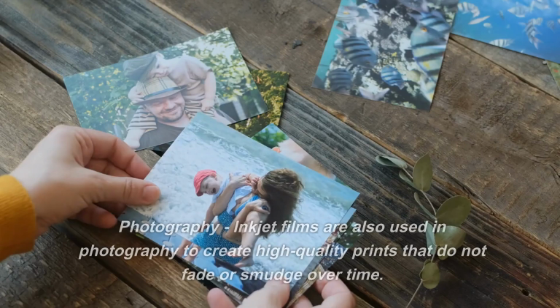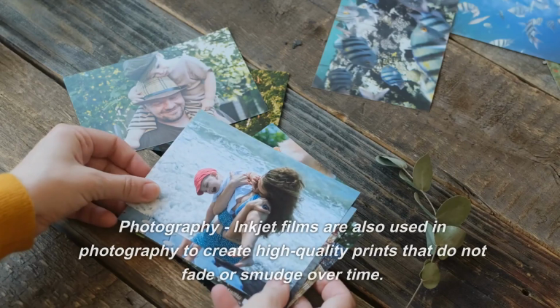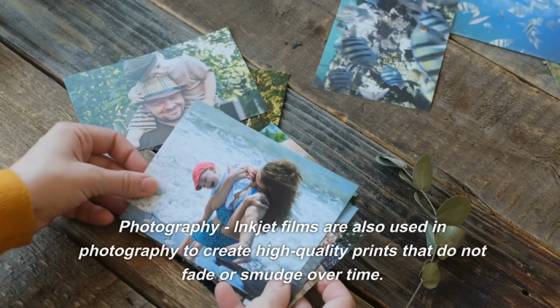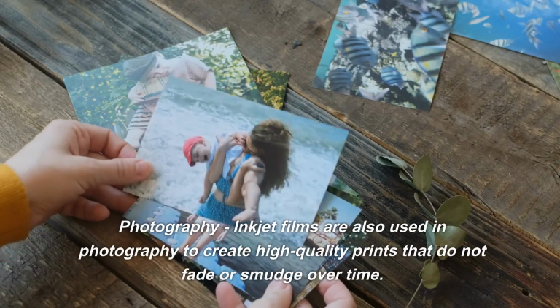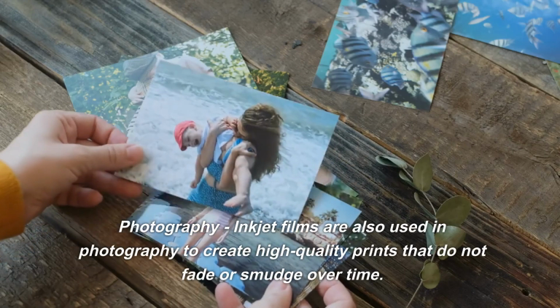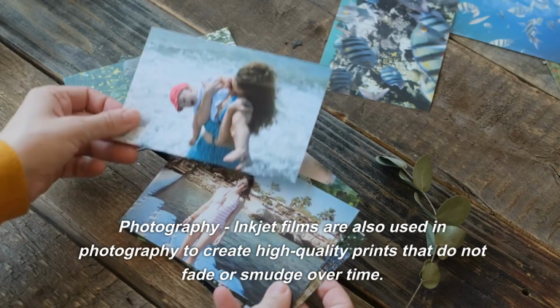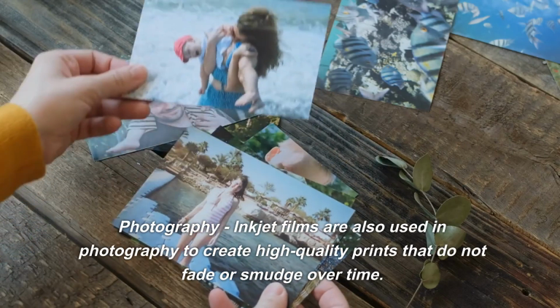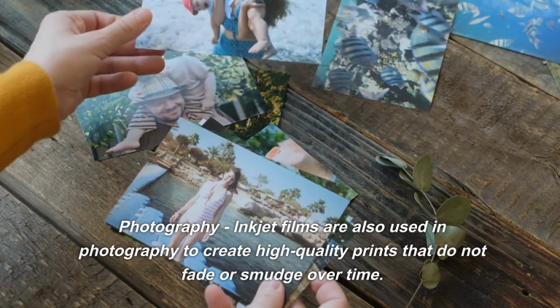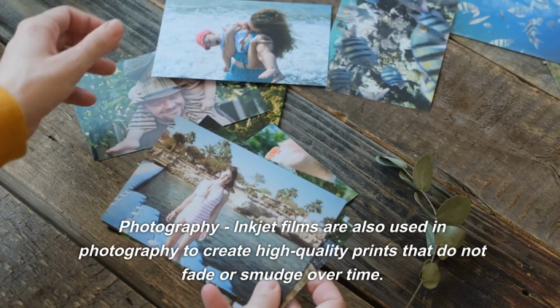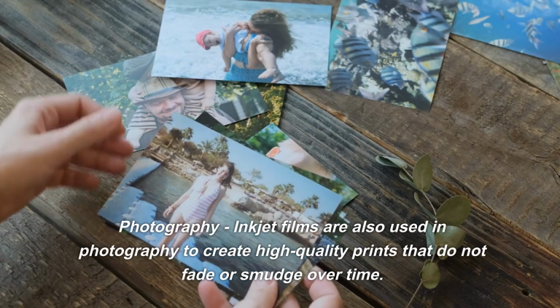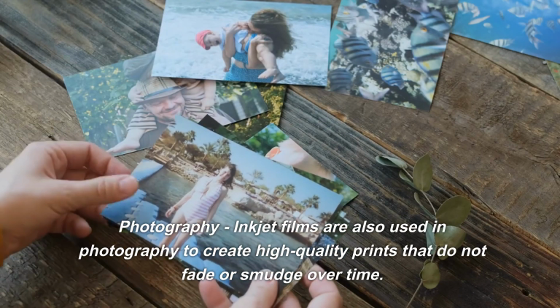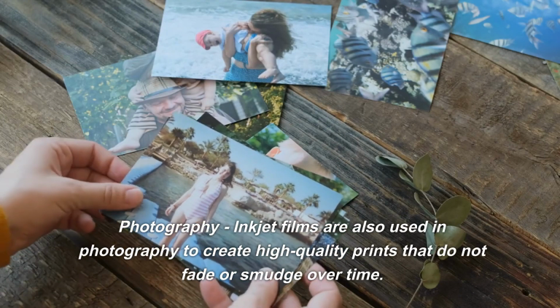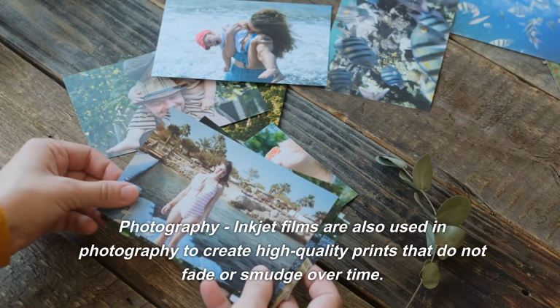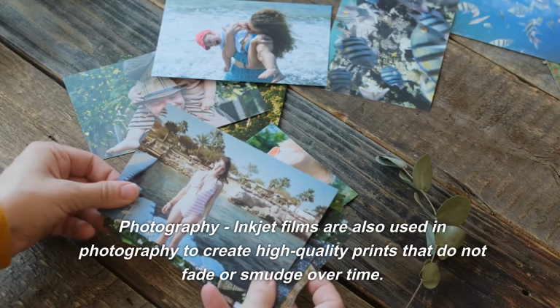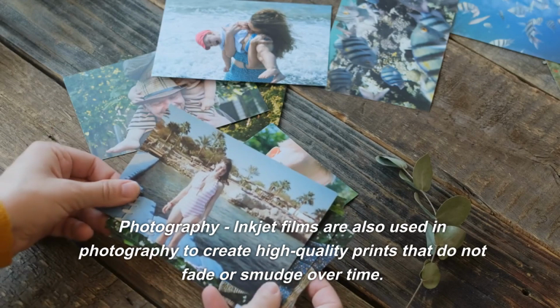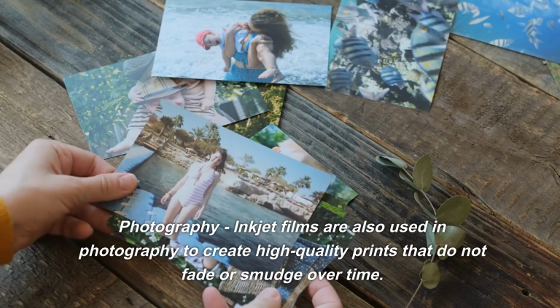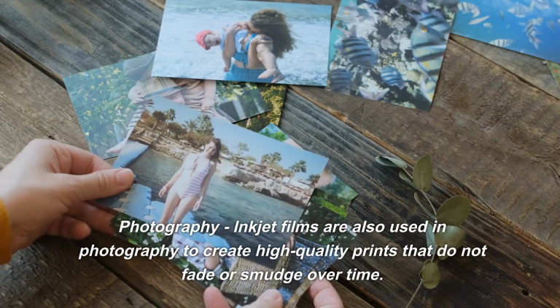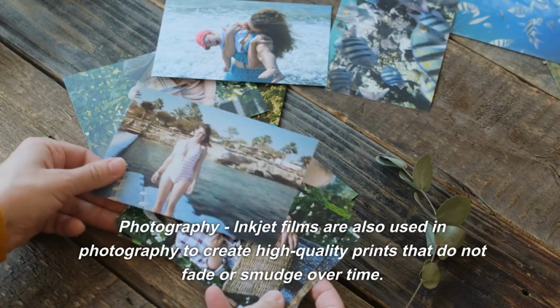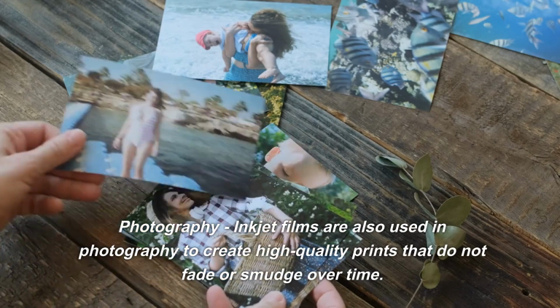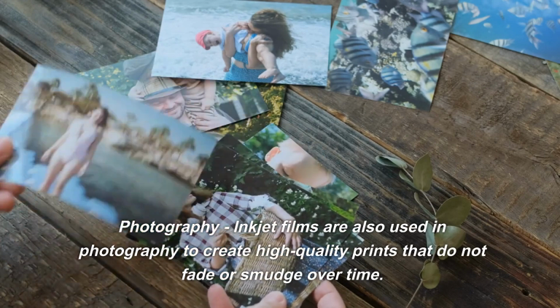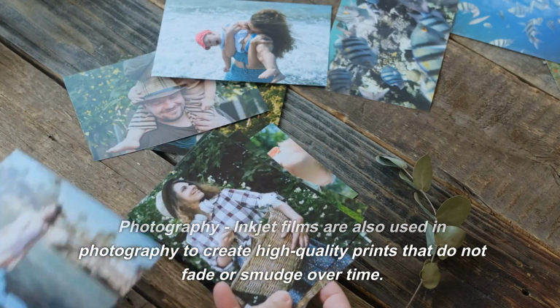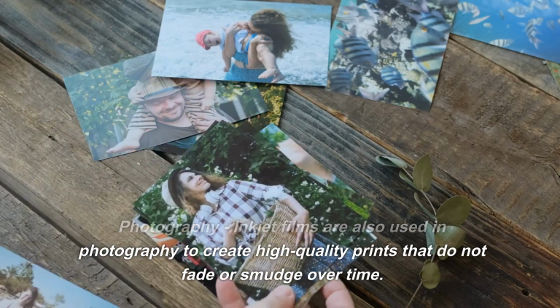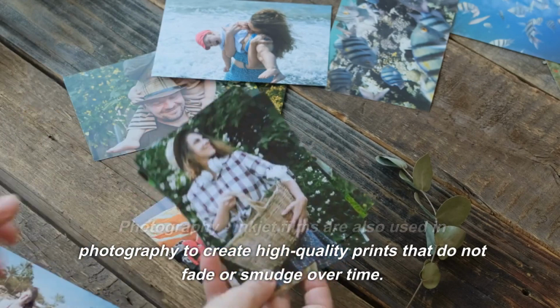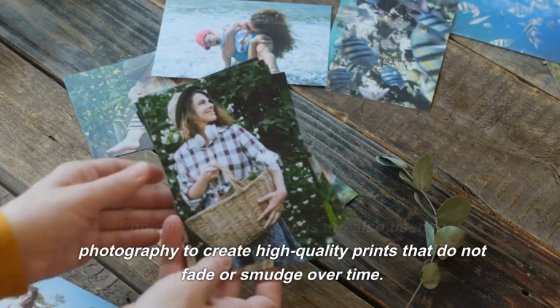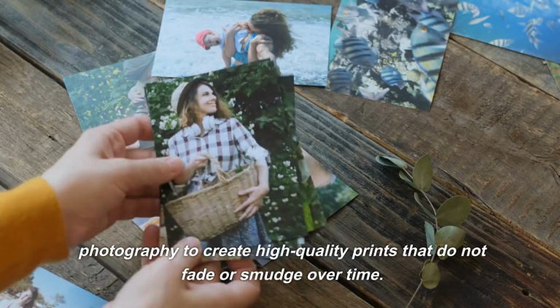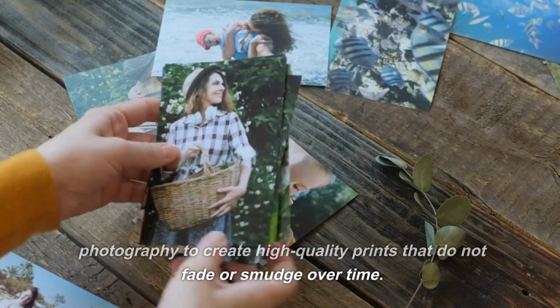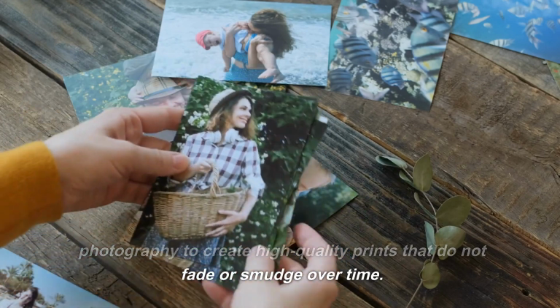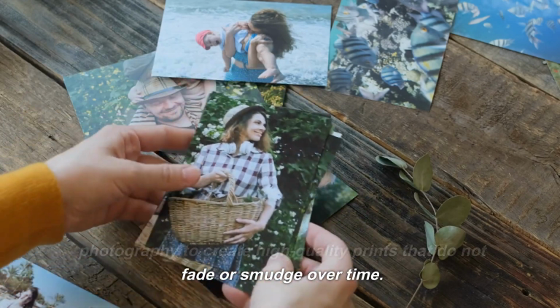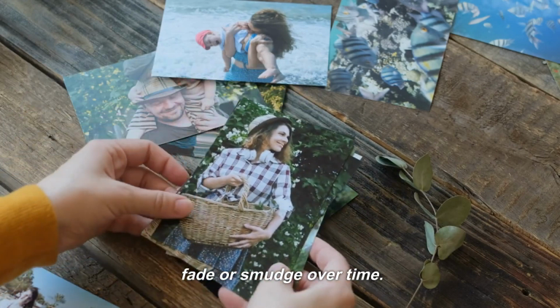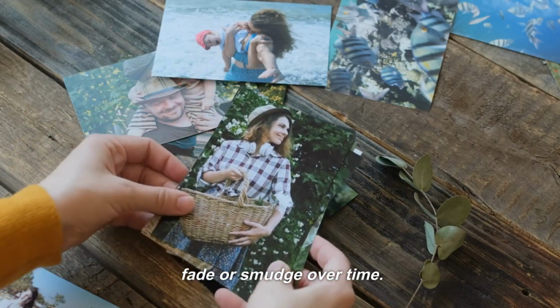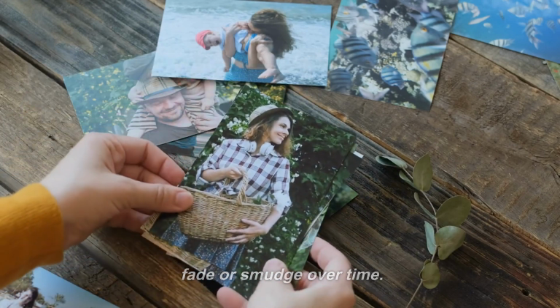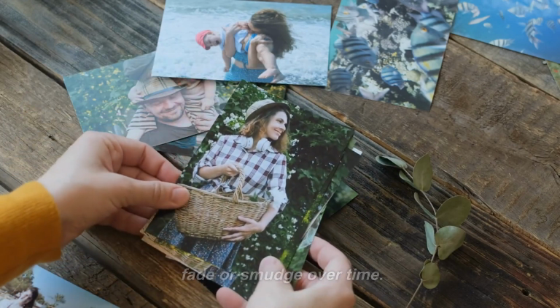Photography. Inkjet films are also used in photography to create high-quality prints that do not fade or smudge over time.